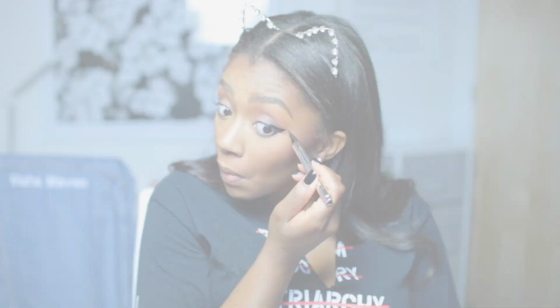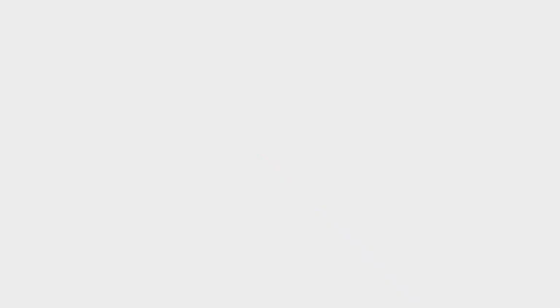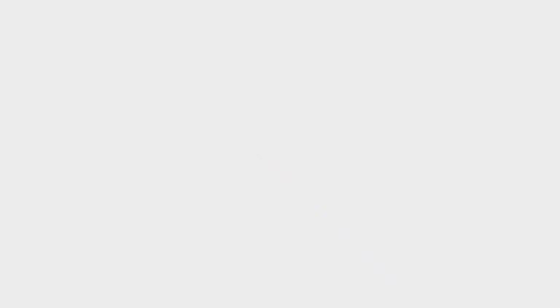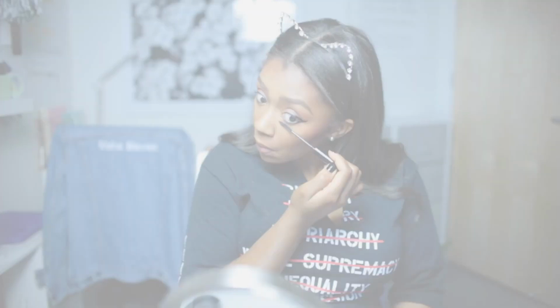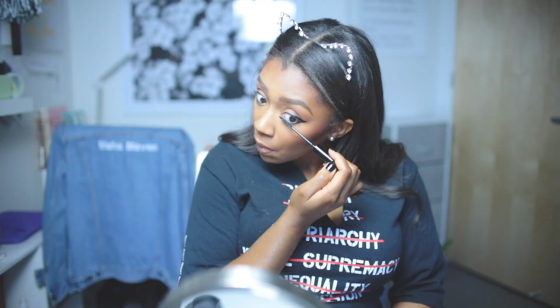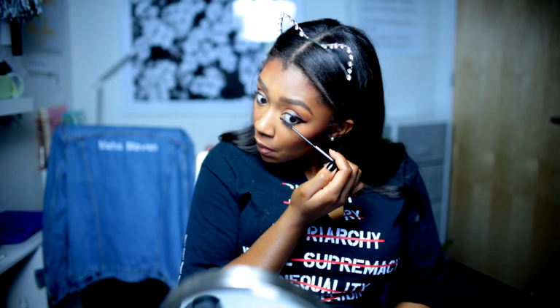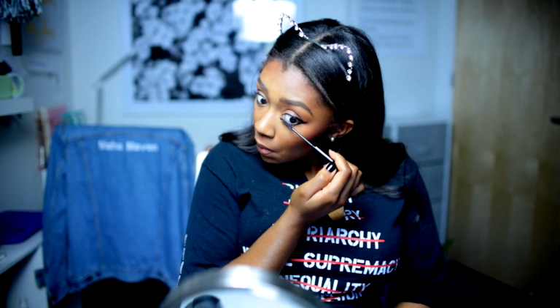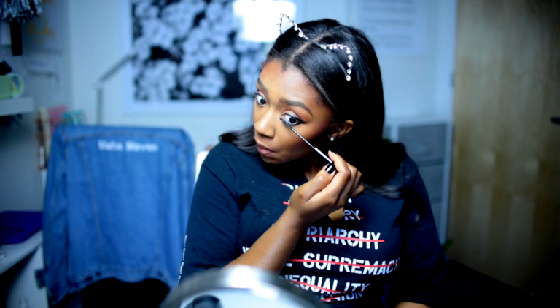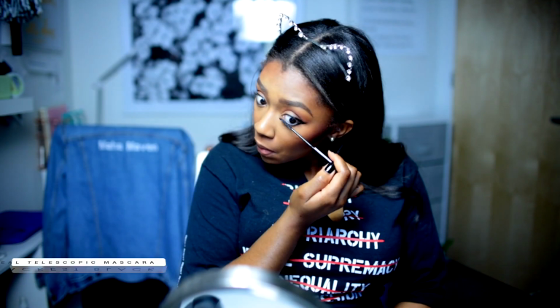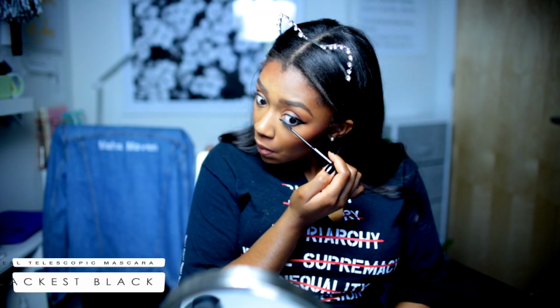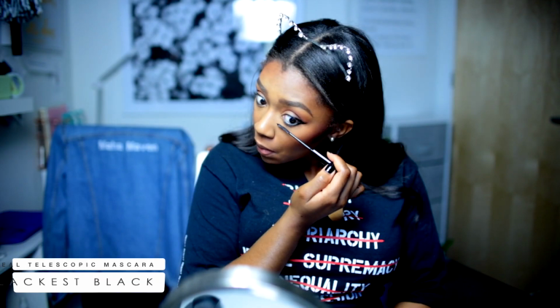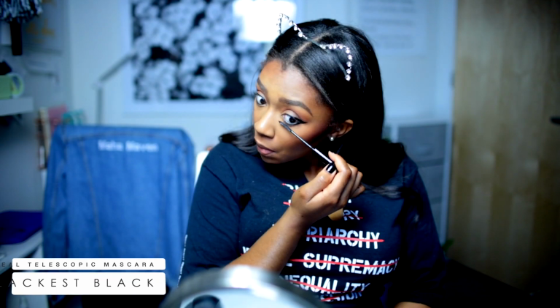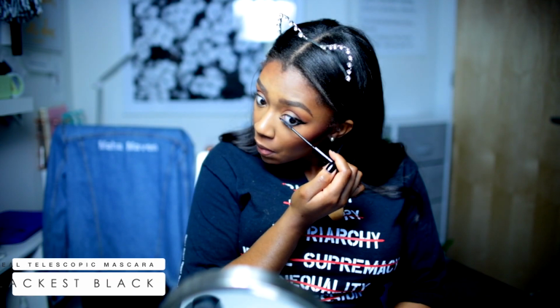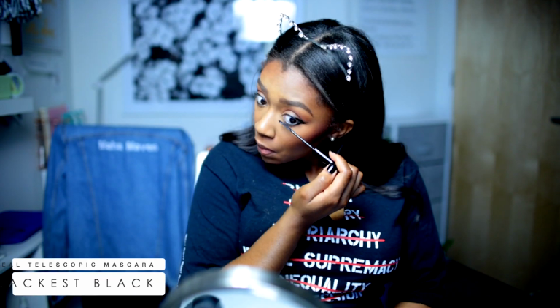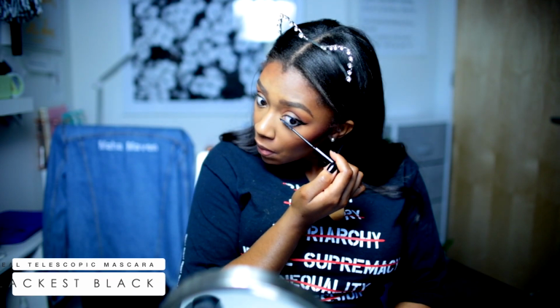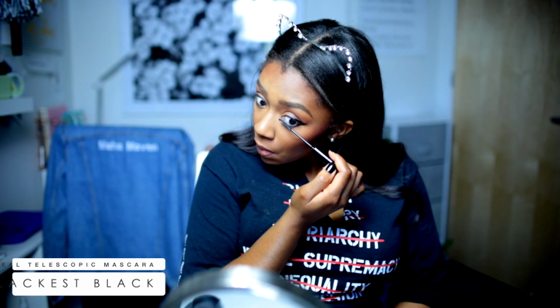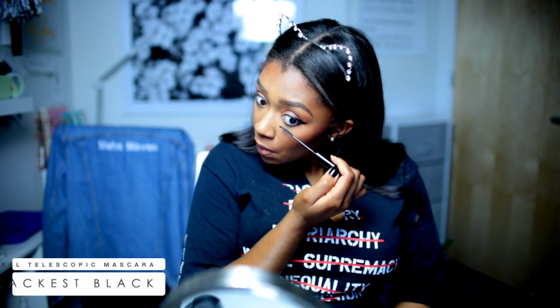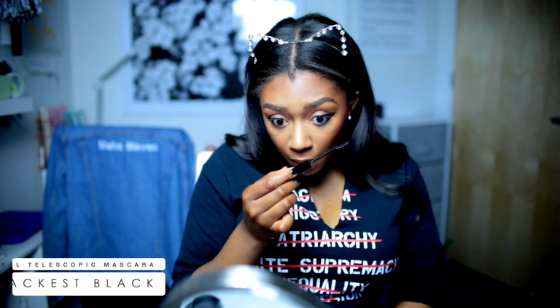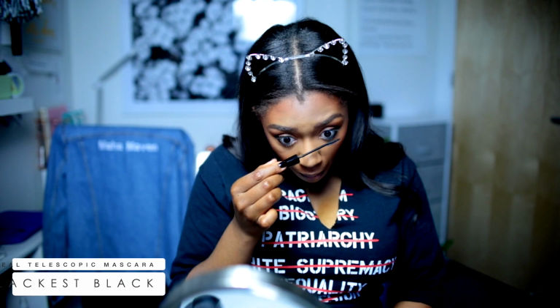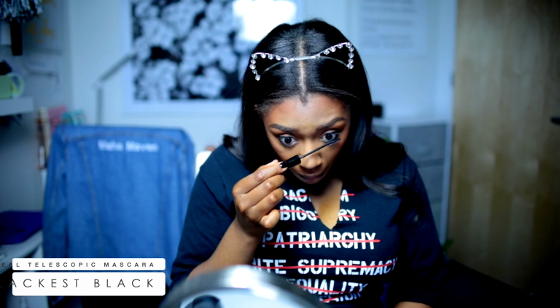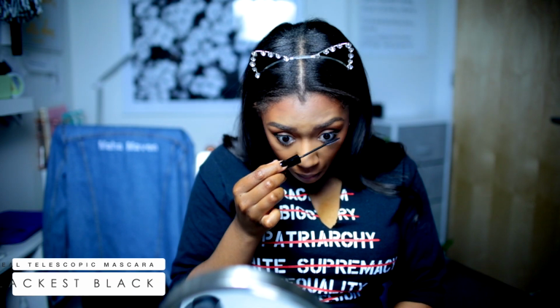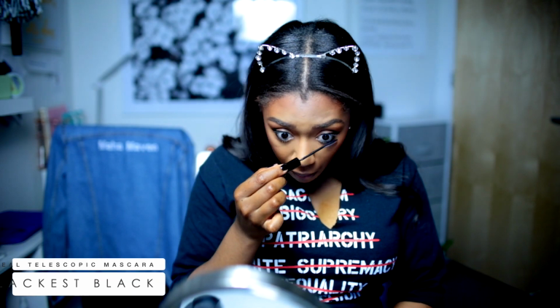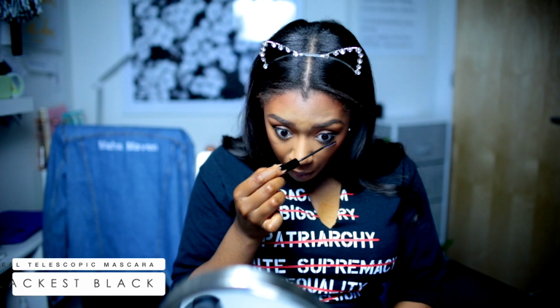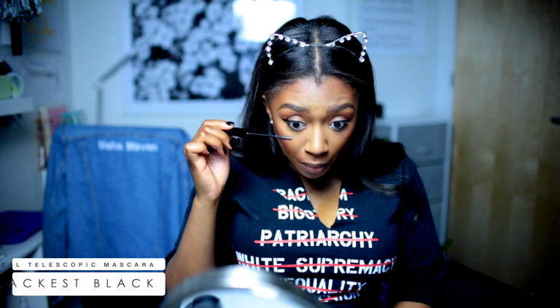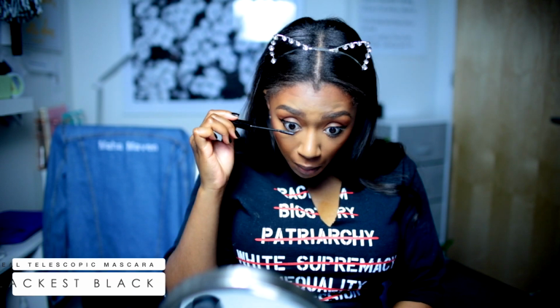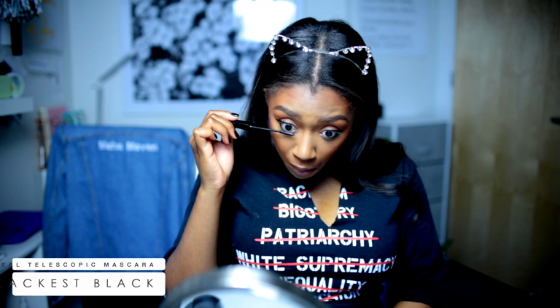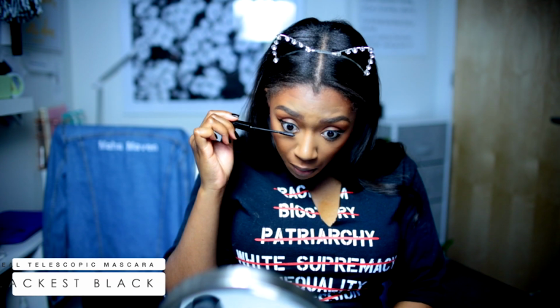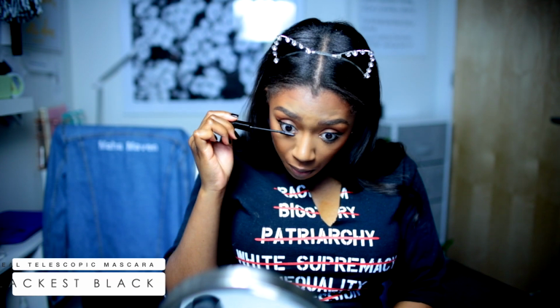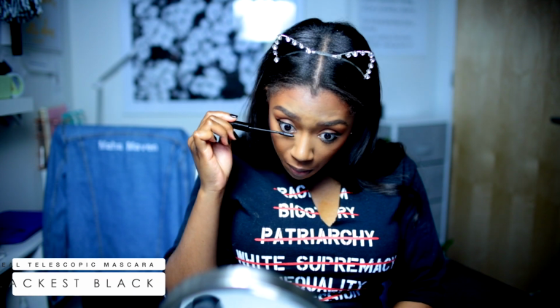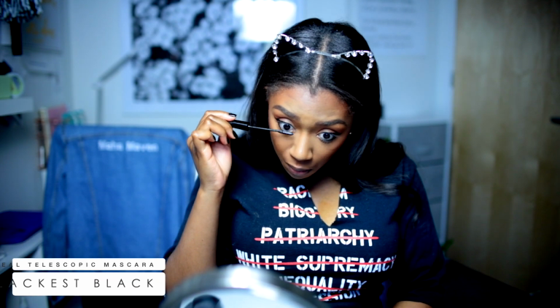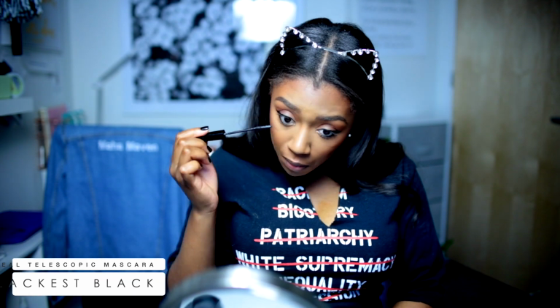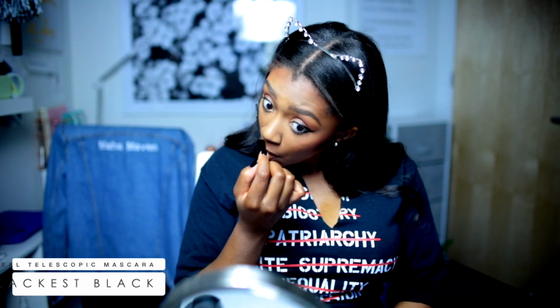And now I'm just applying mascara on the lower lashes, using Telescopic.